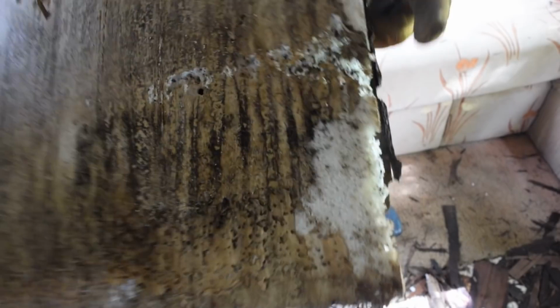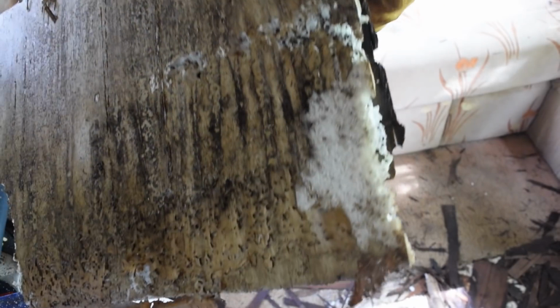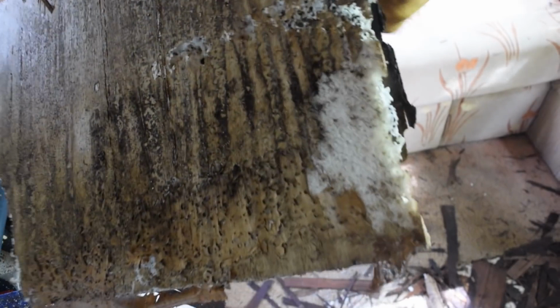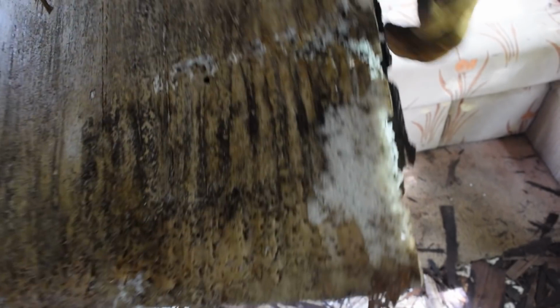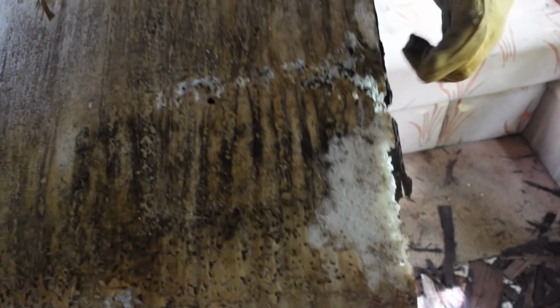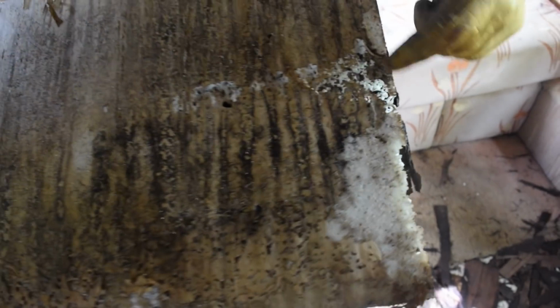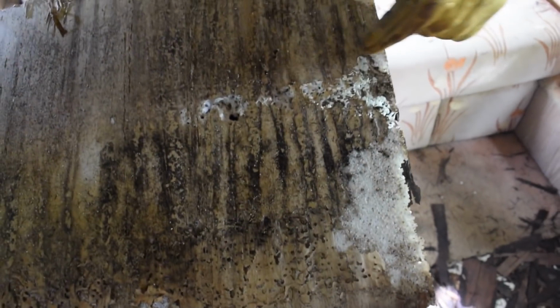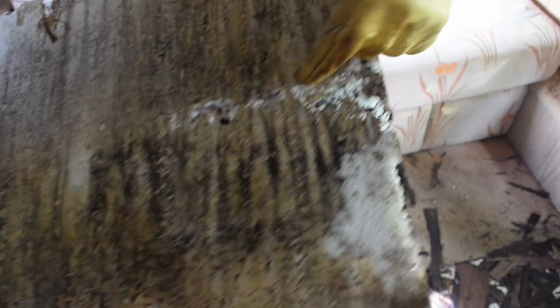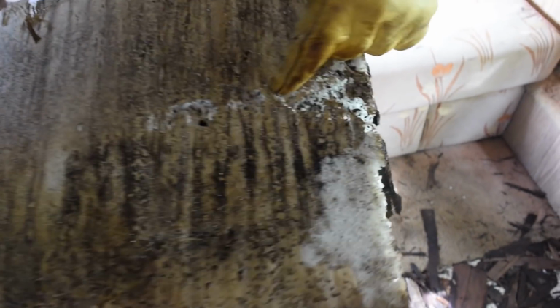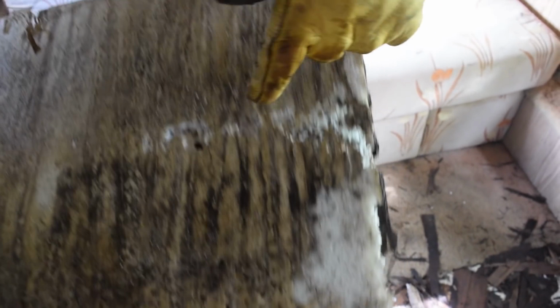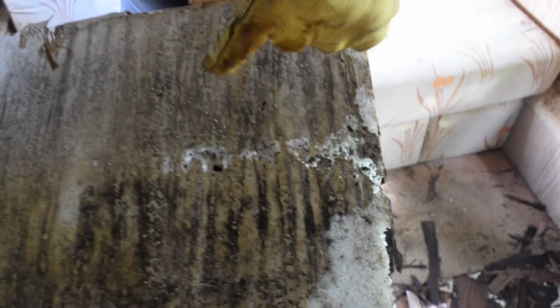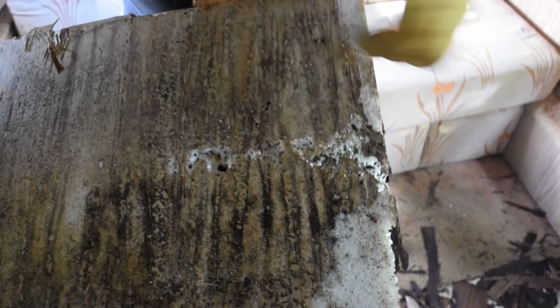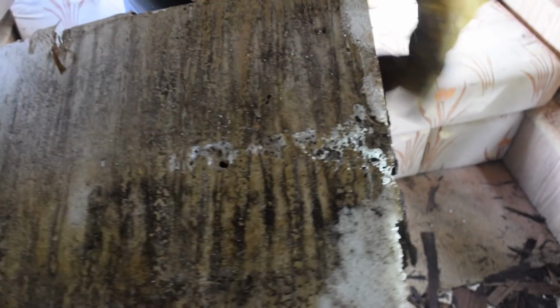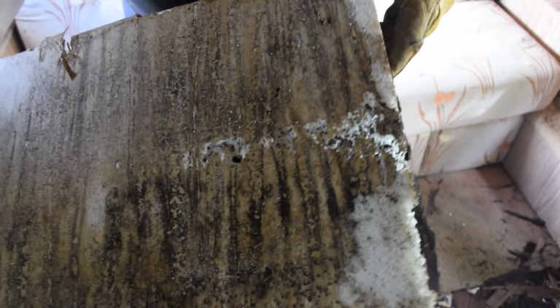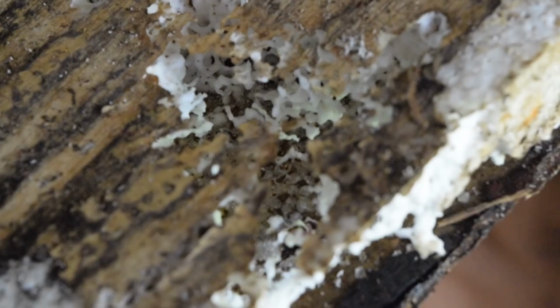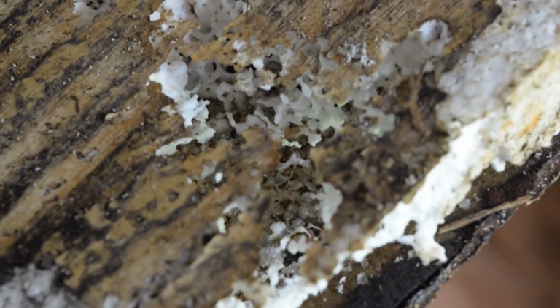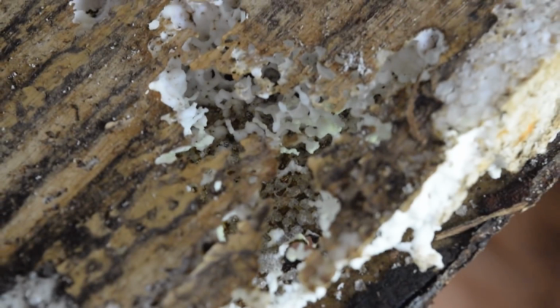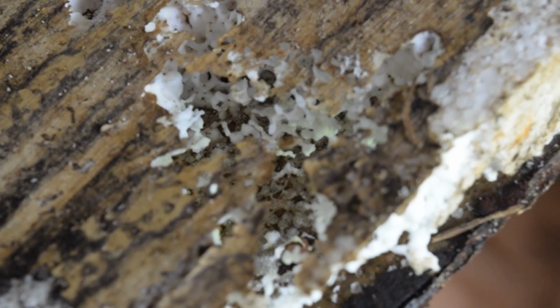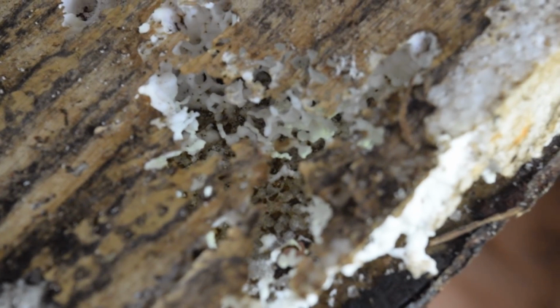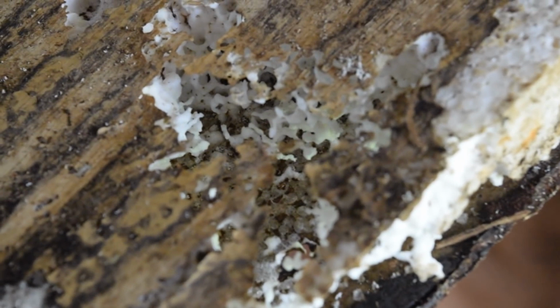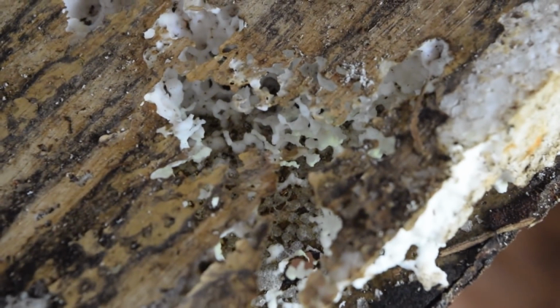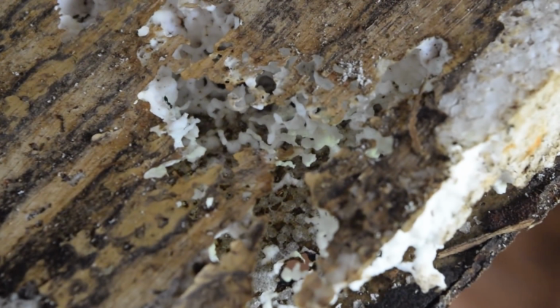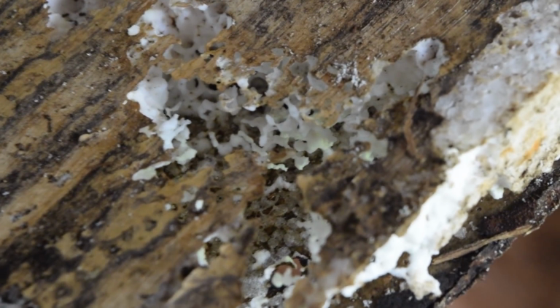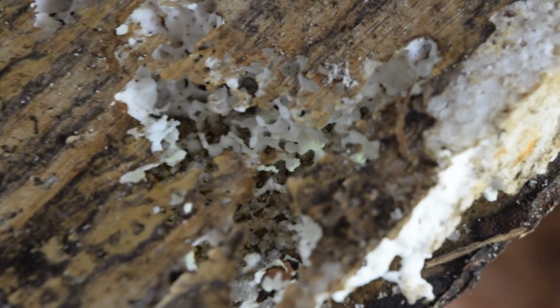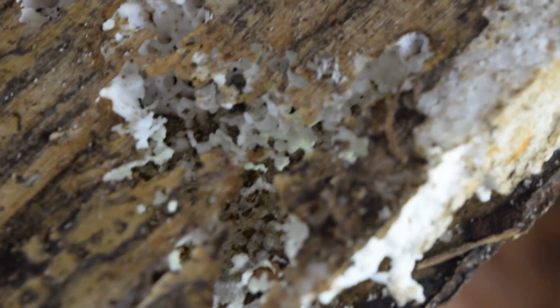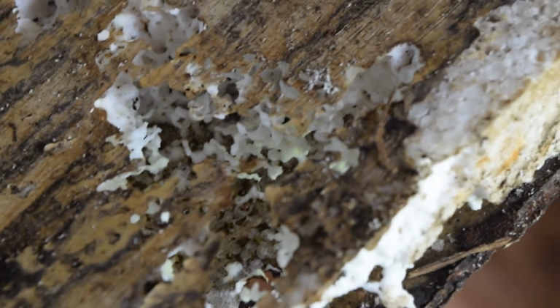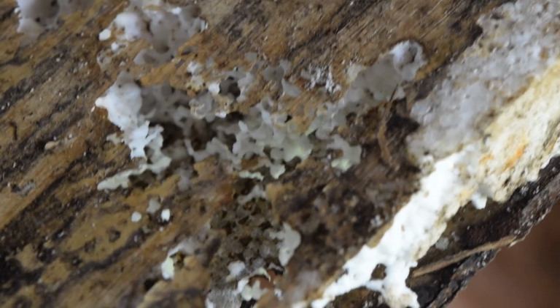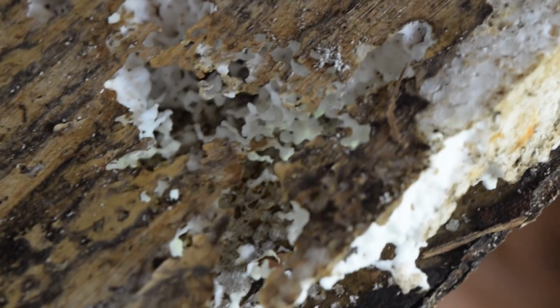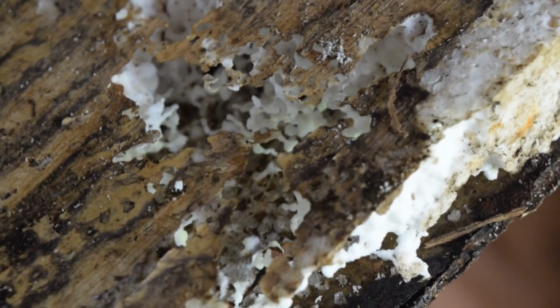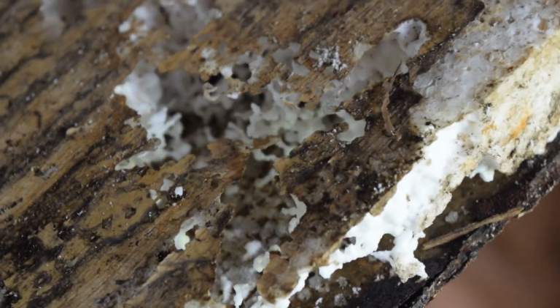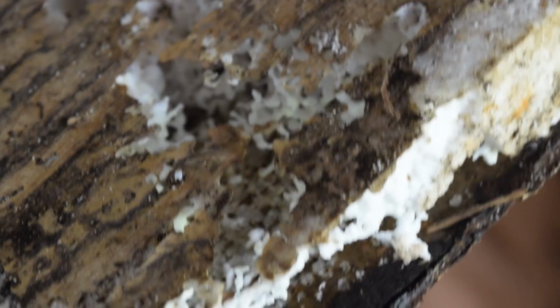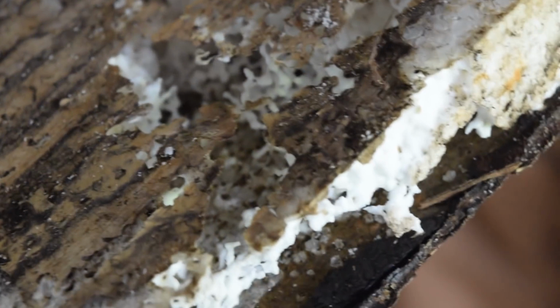You guys can see here where the ants have basically made a home up in the styrofoam insulation. That's crazy.